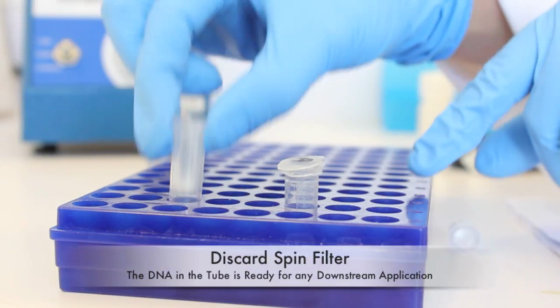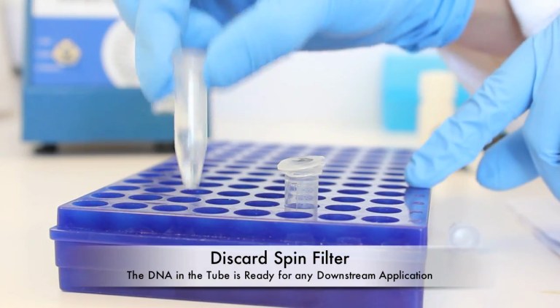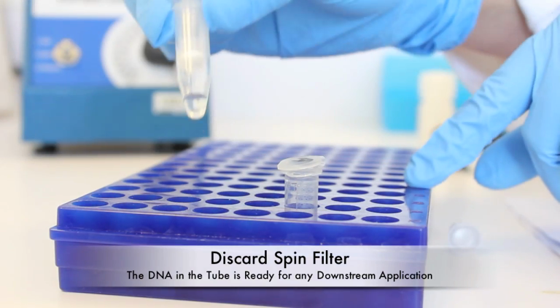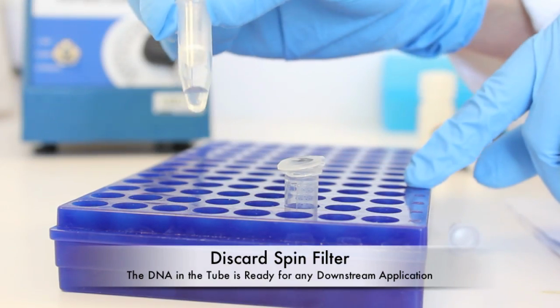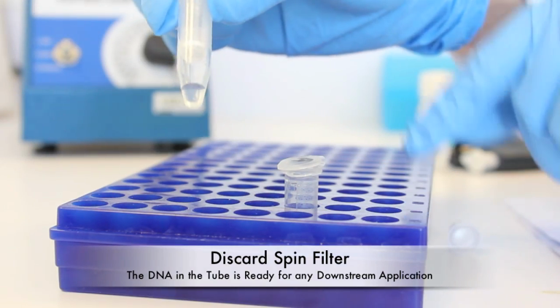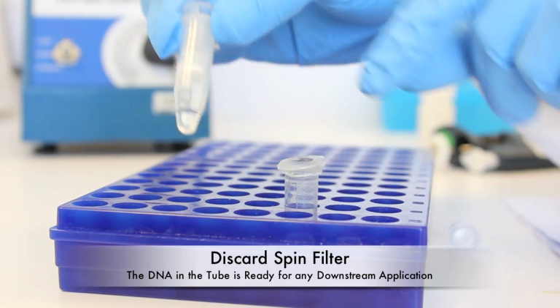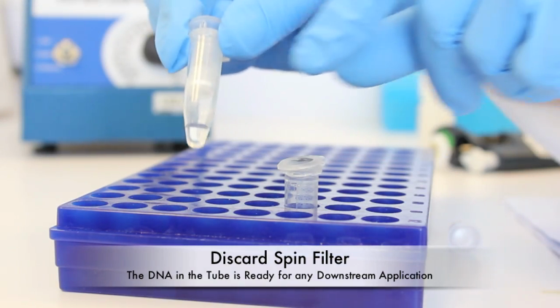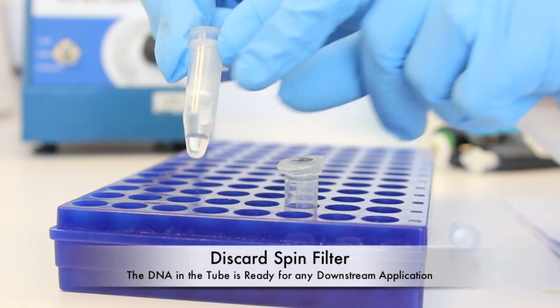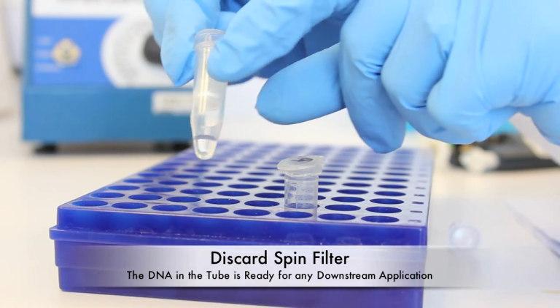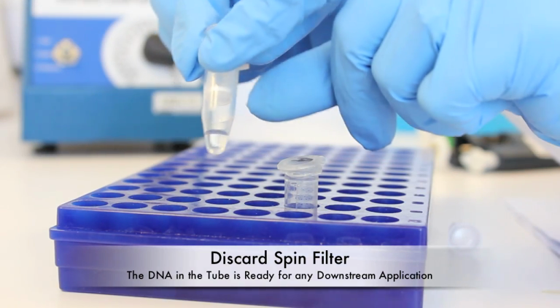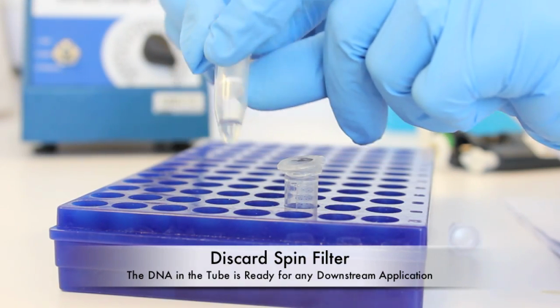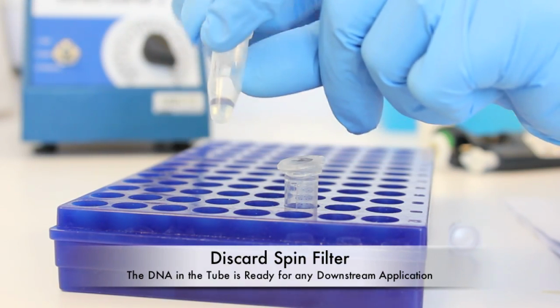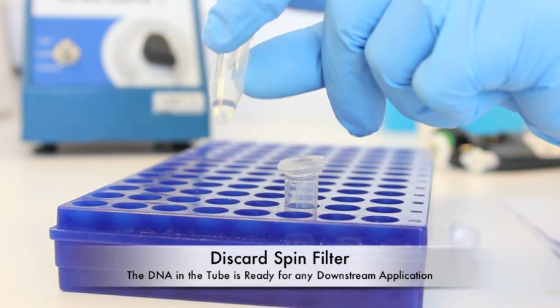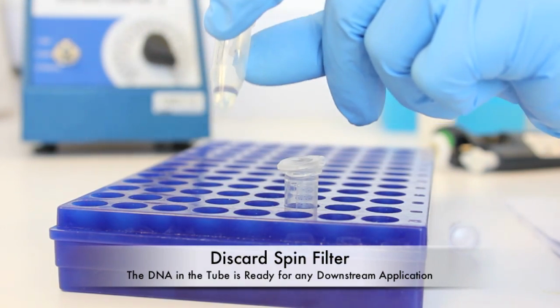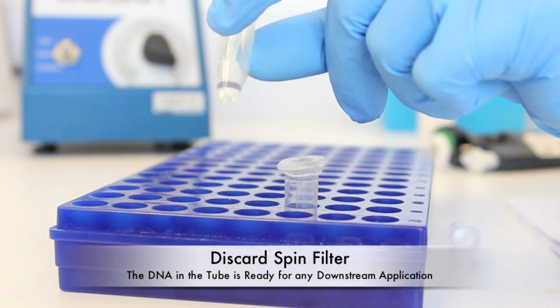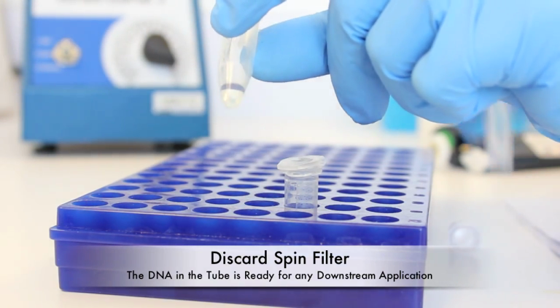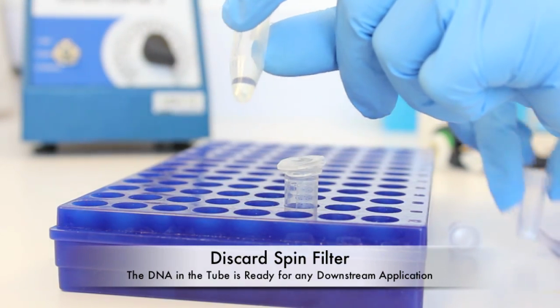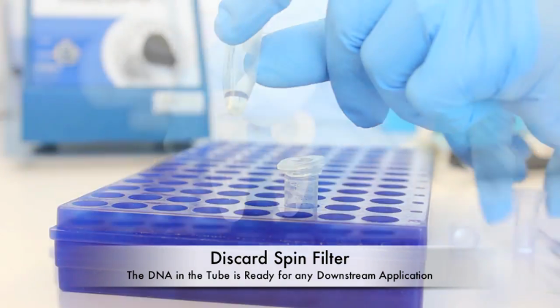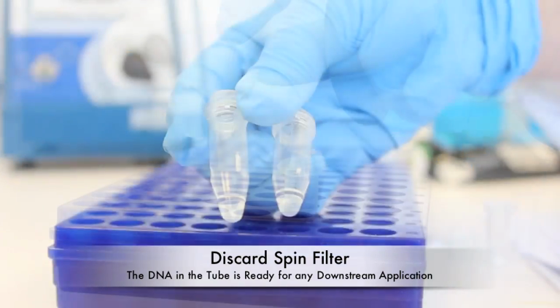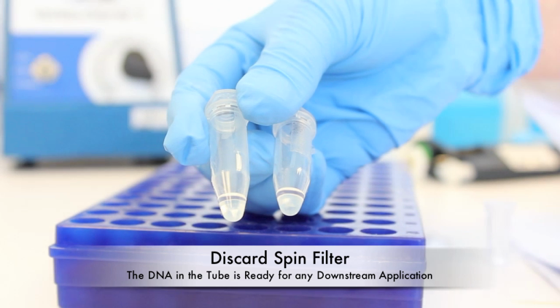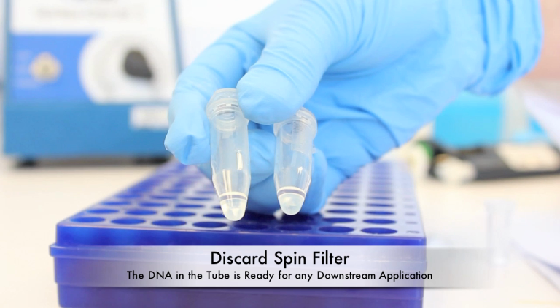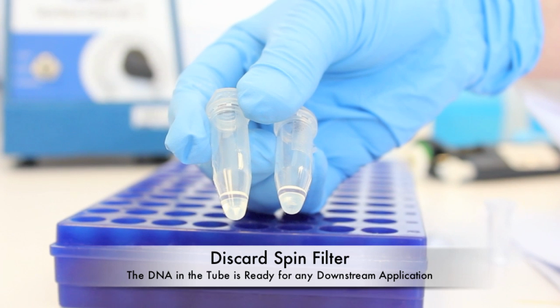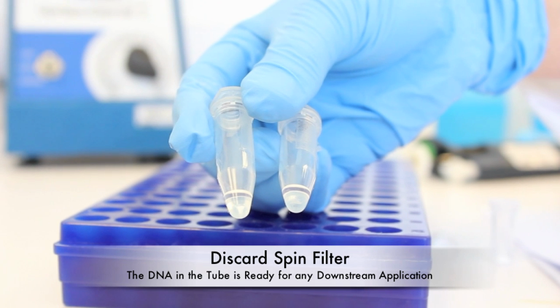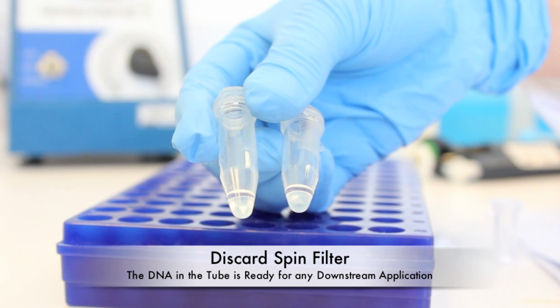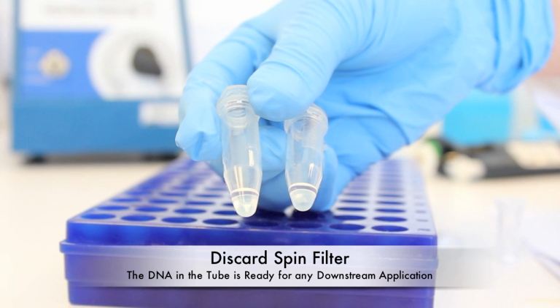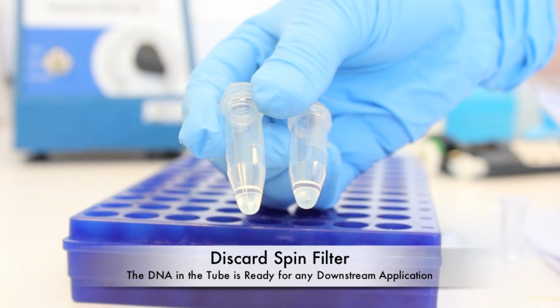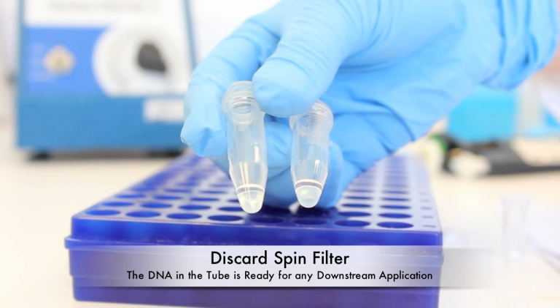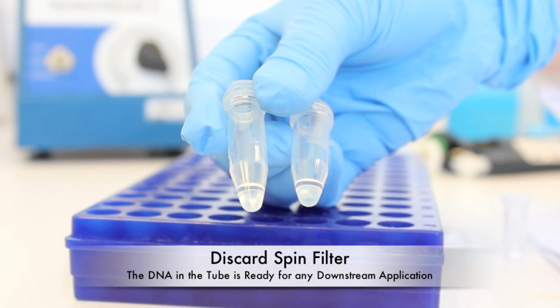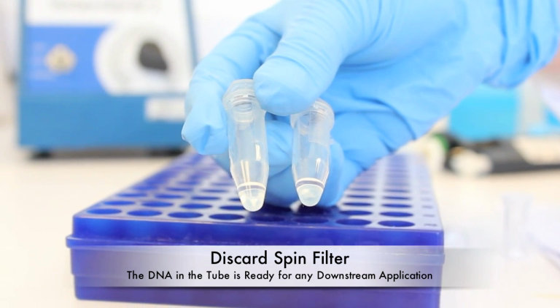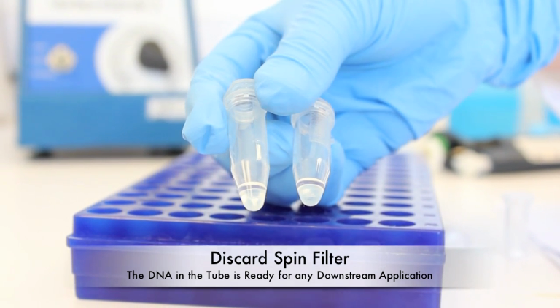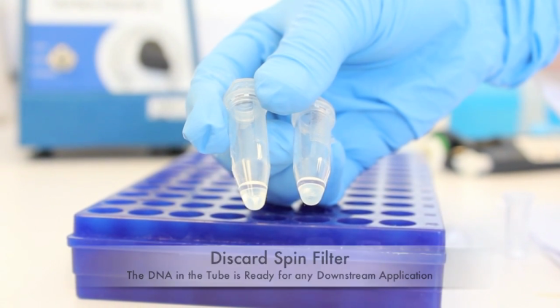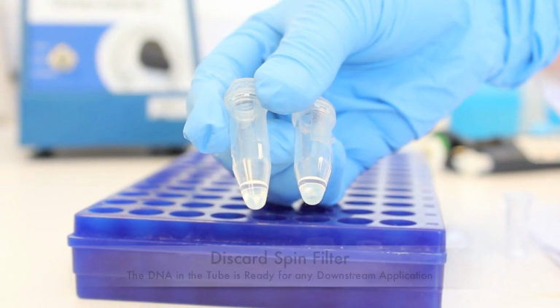Discard the spin filter. The DNA in the tube is now ready for any downstream application.